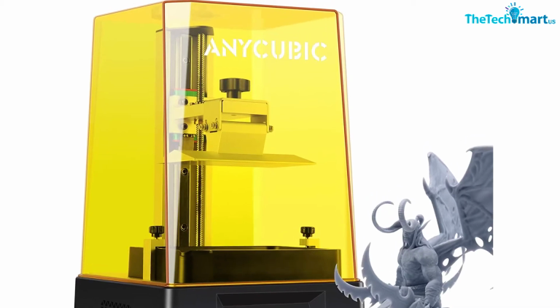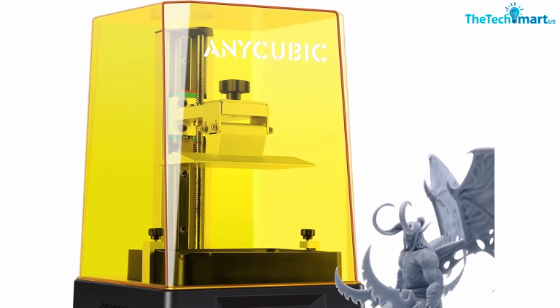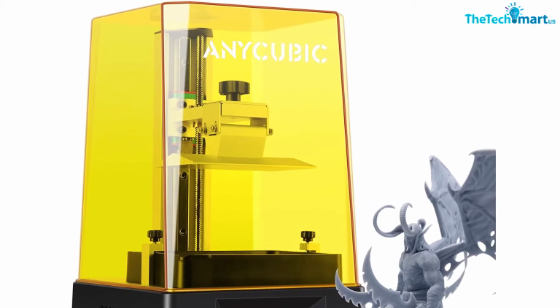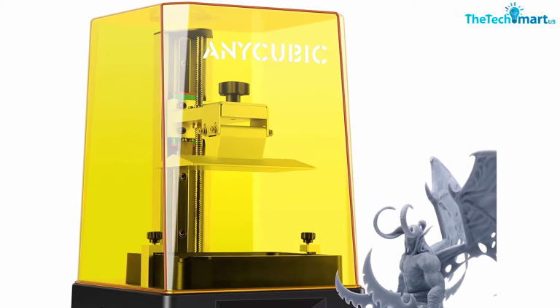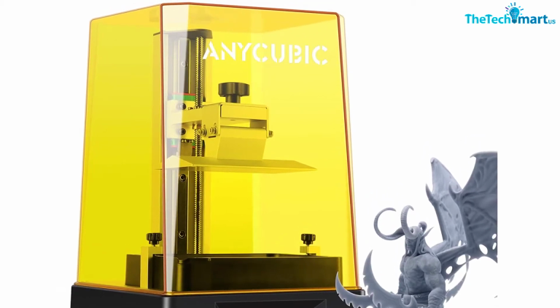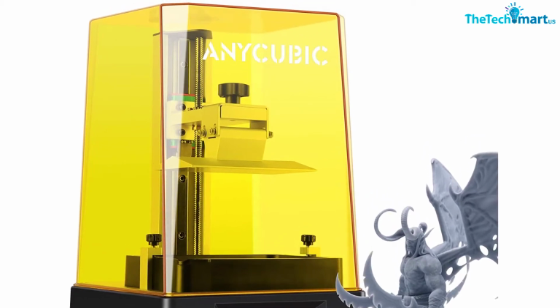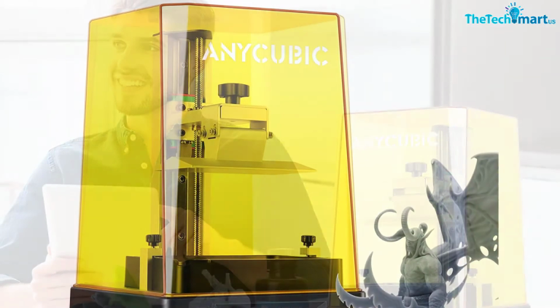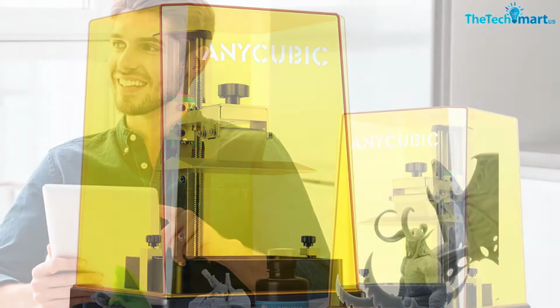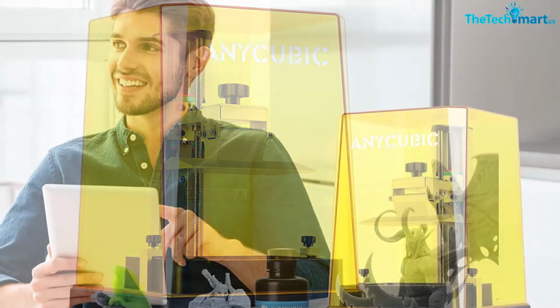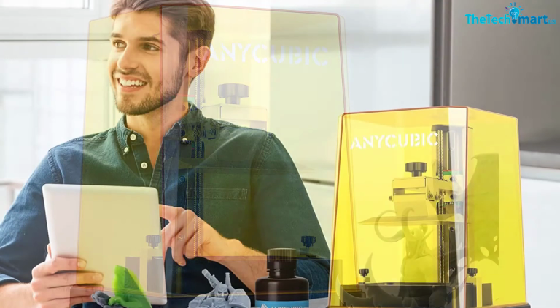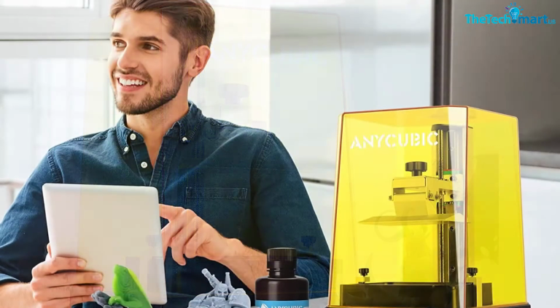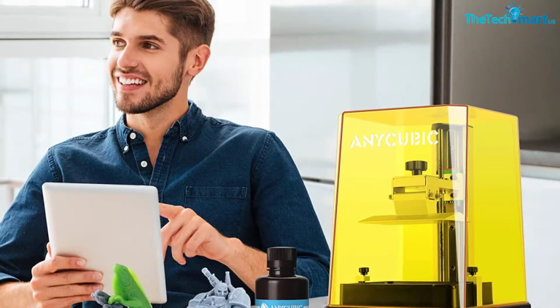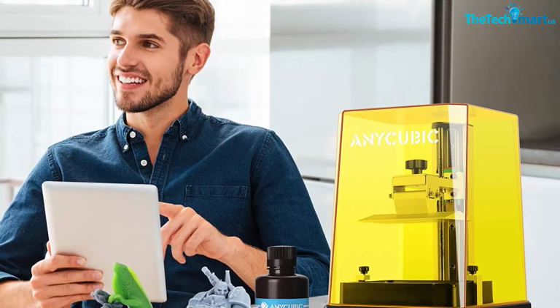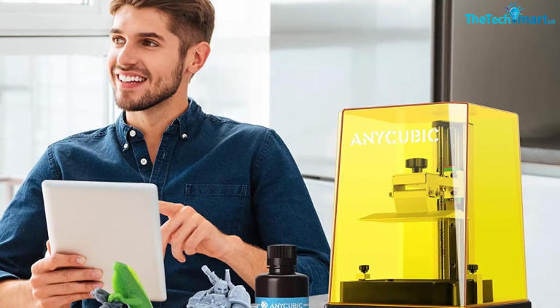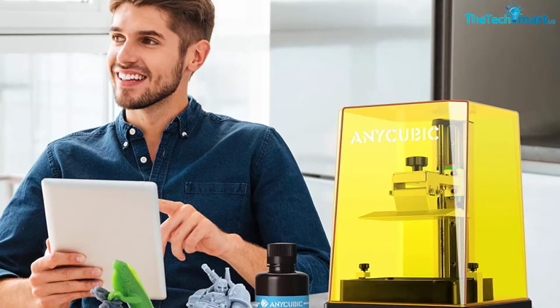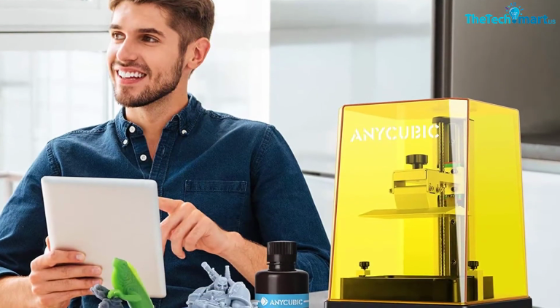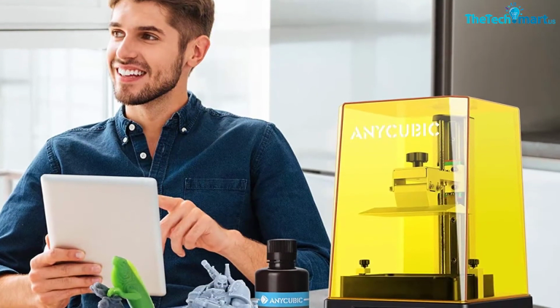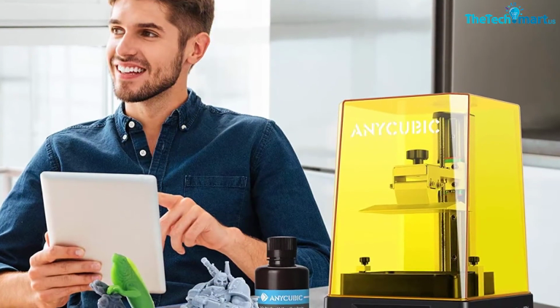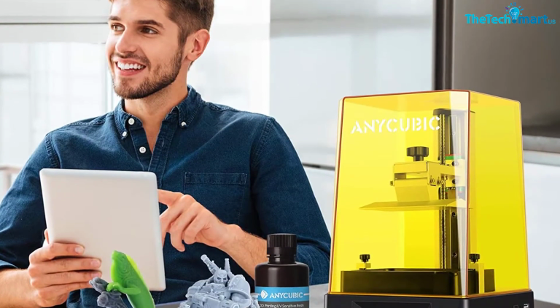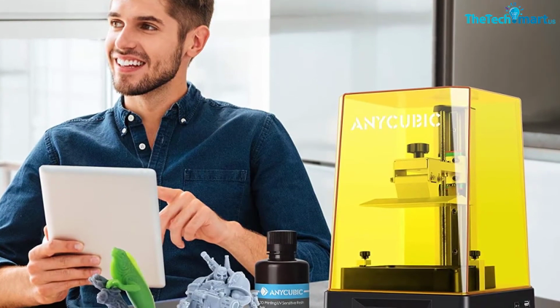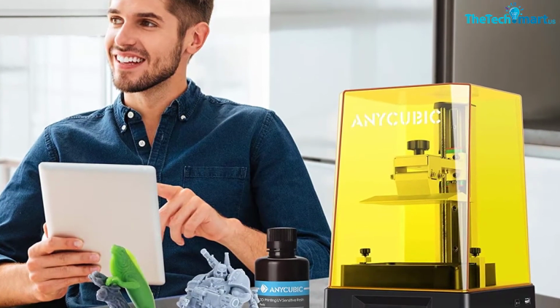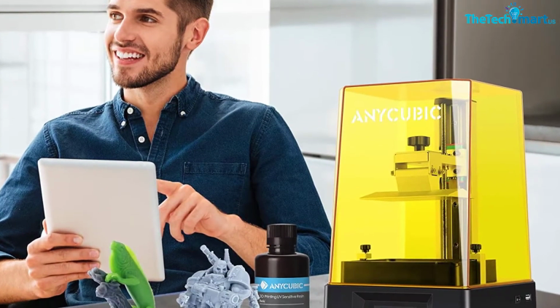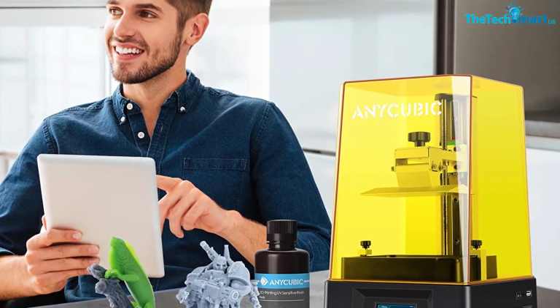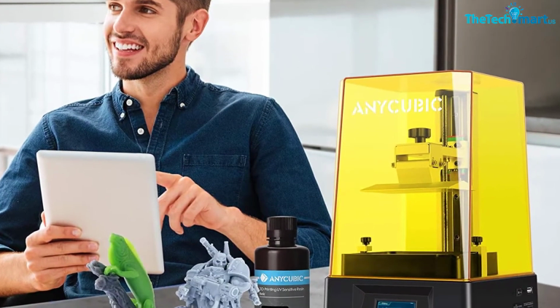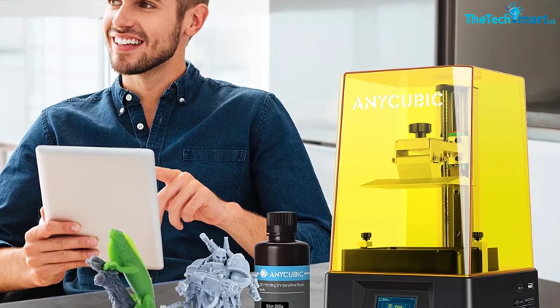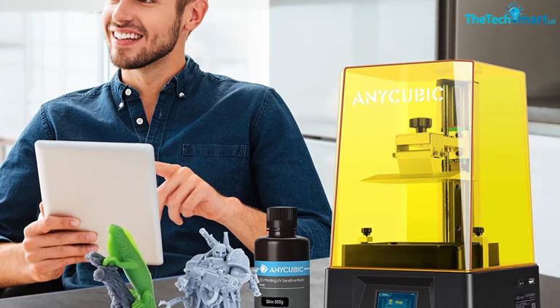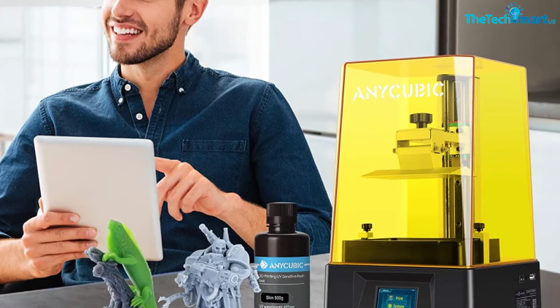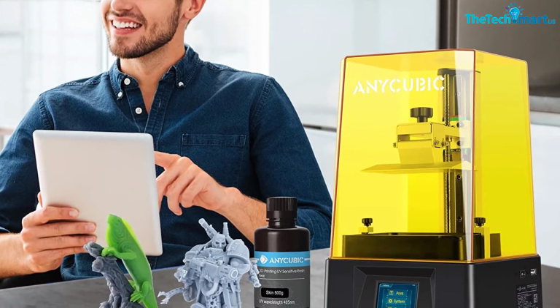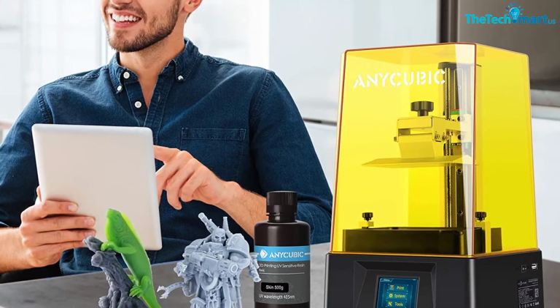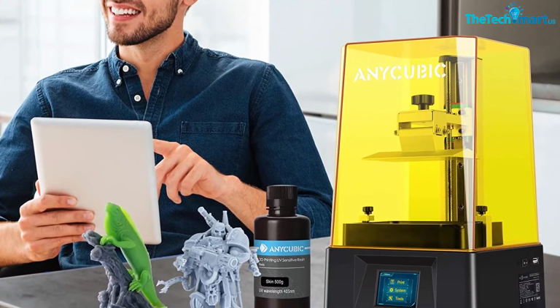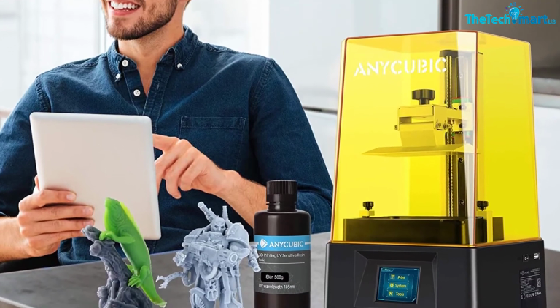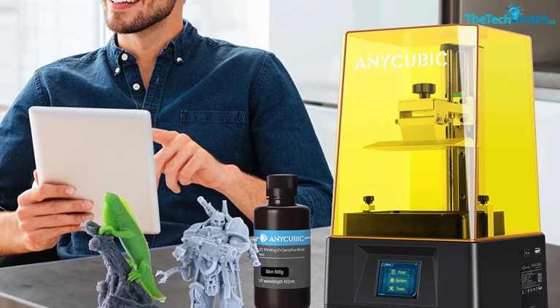You also get after-sale service after you make a purchase. The company gives you a lifetime of technical support.